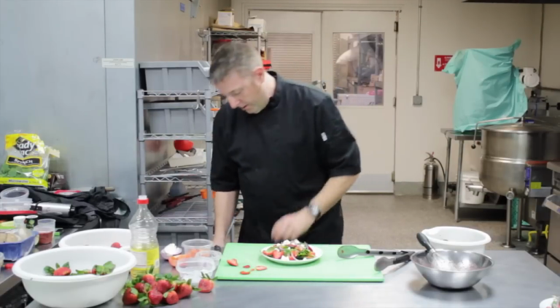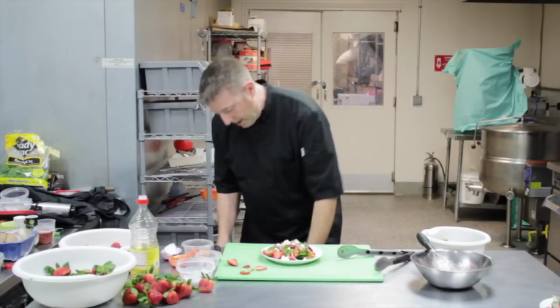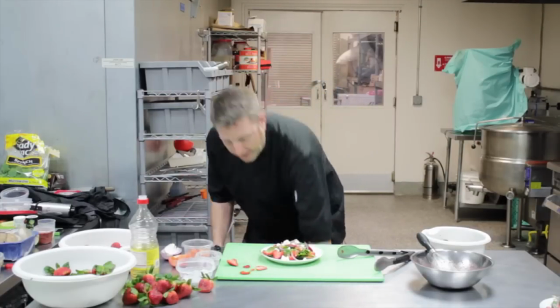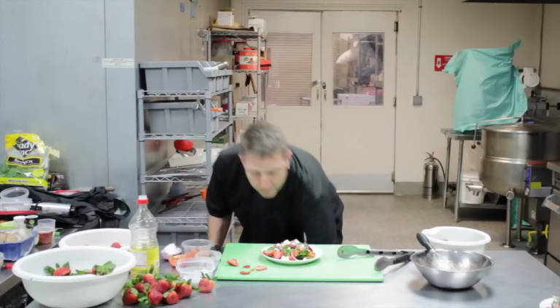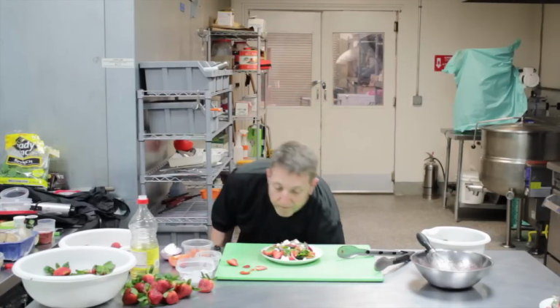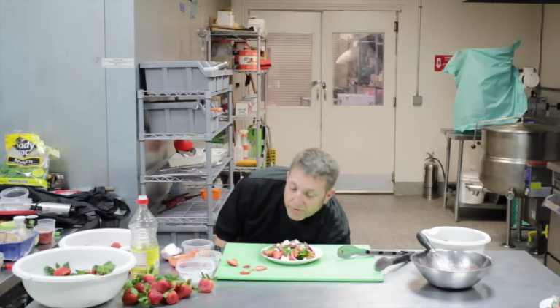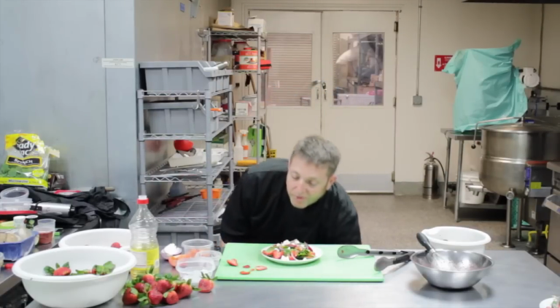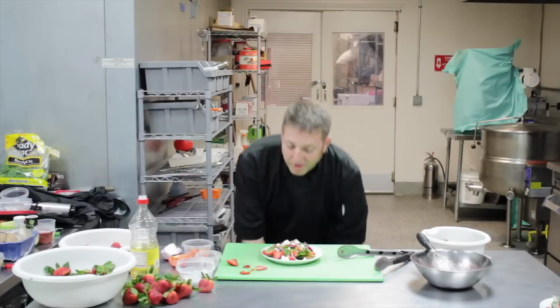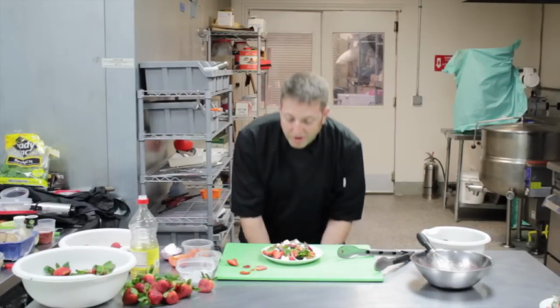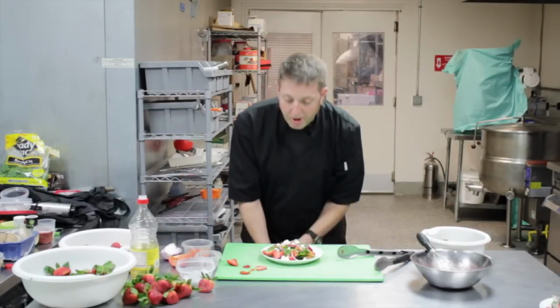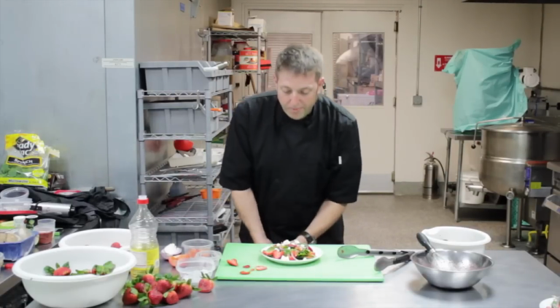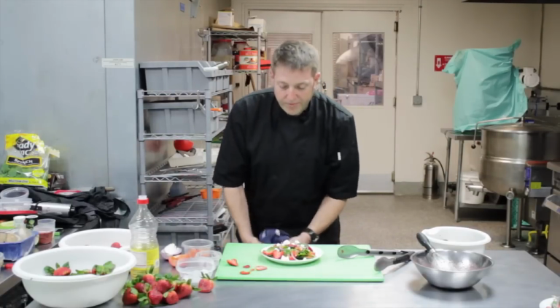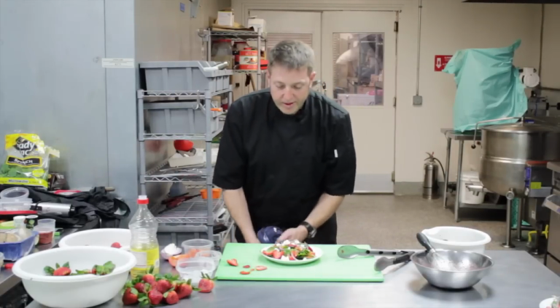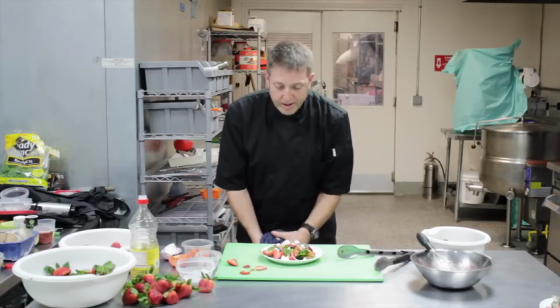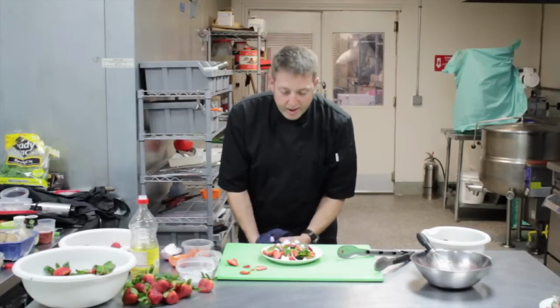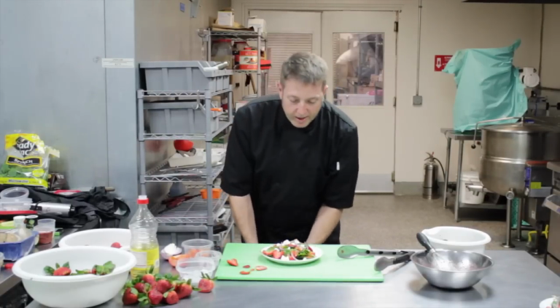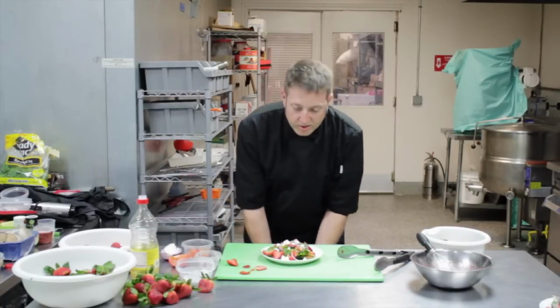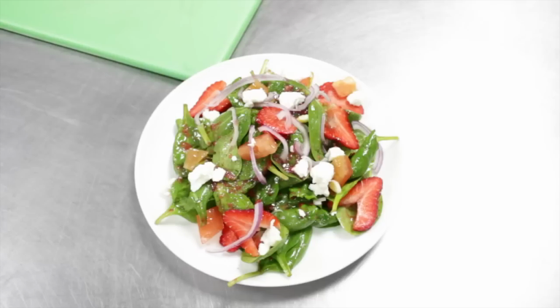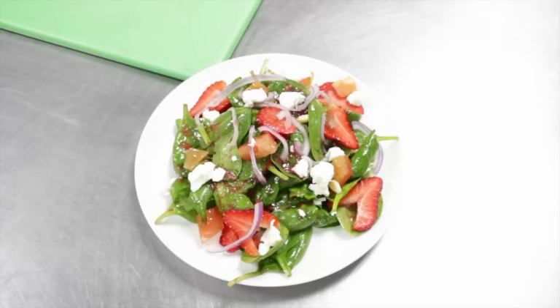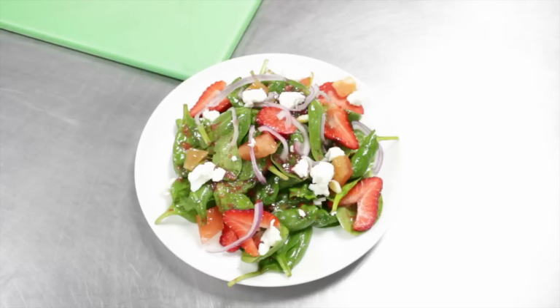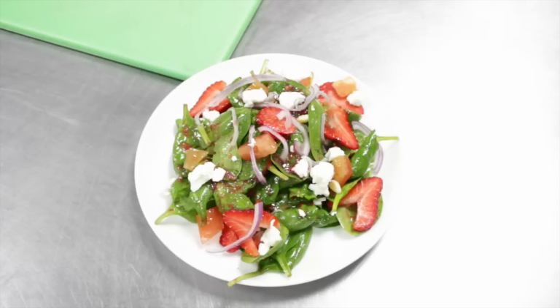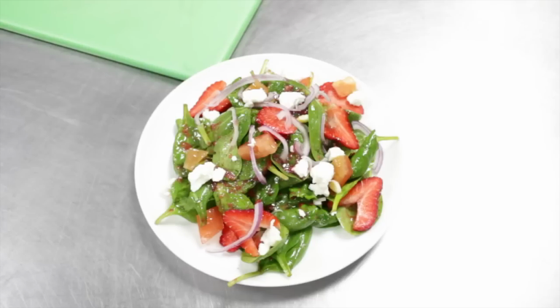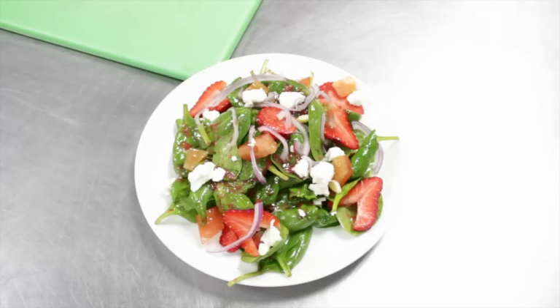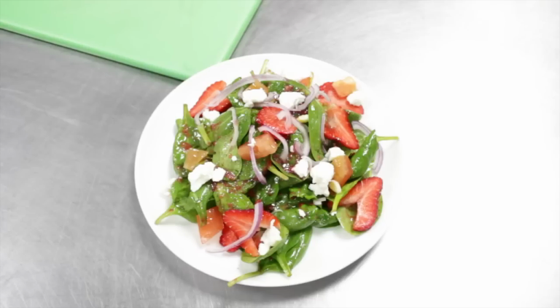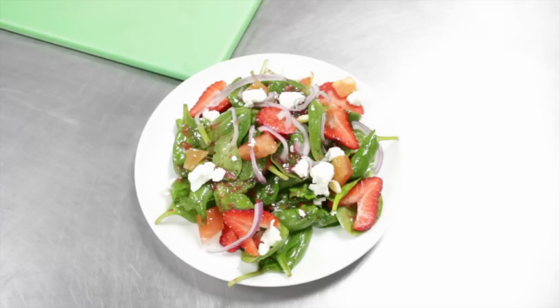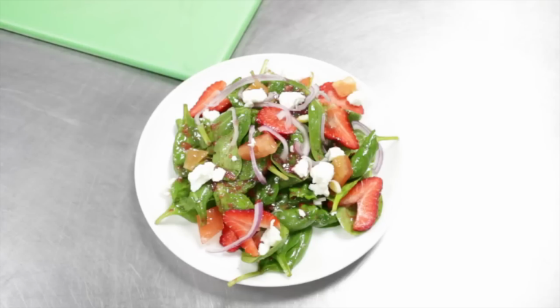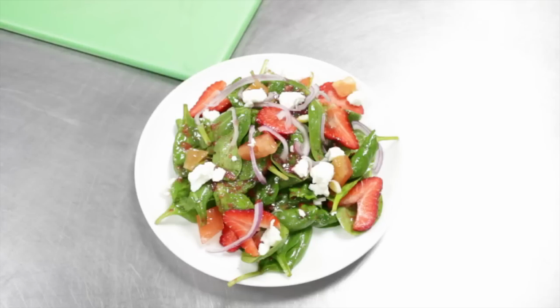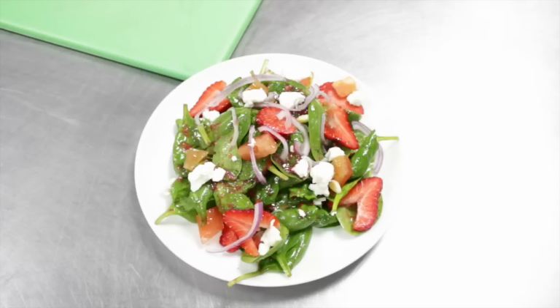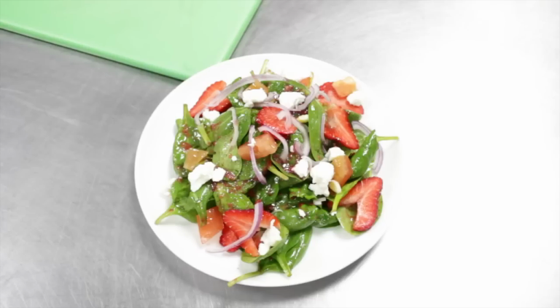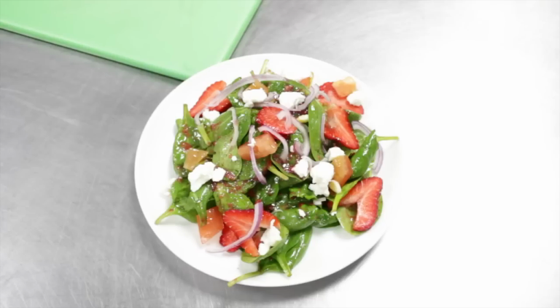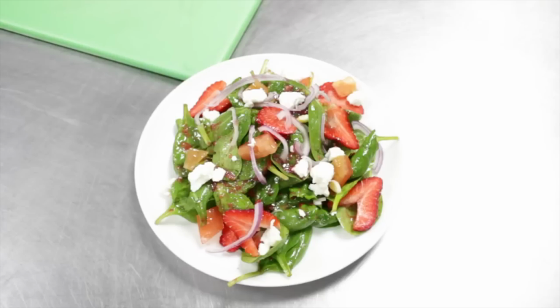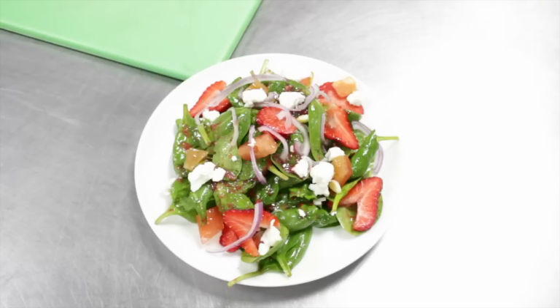Okay, so there you go. It's a strawberry salad with goat cheese and spinach.